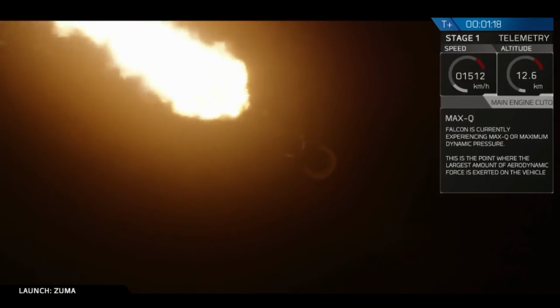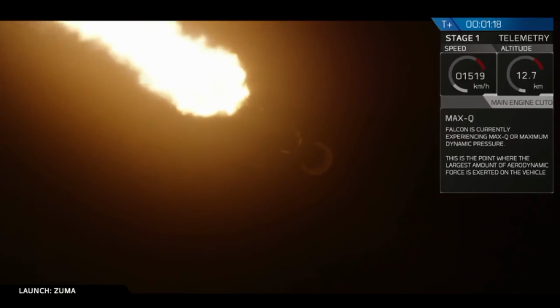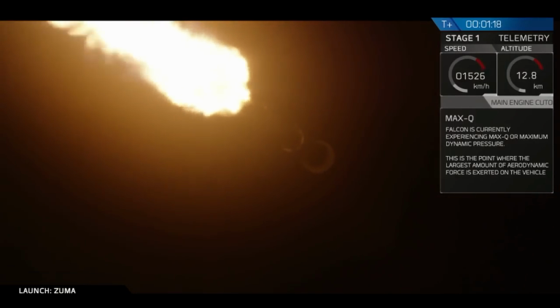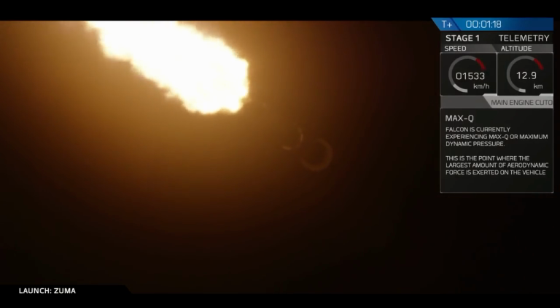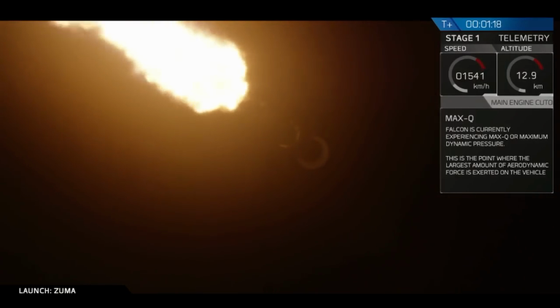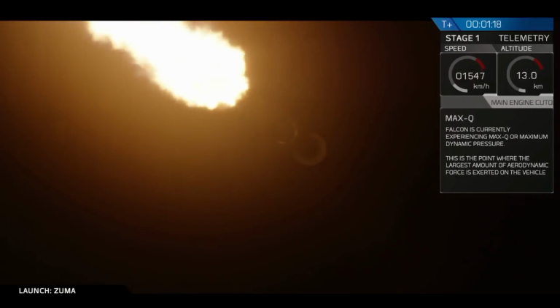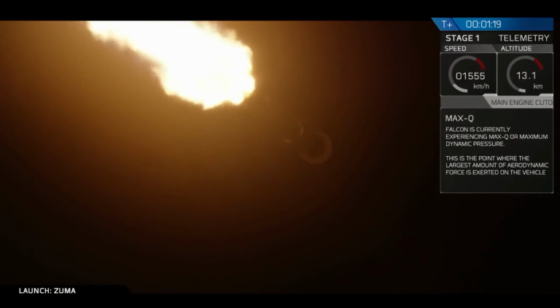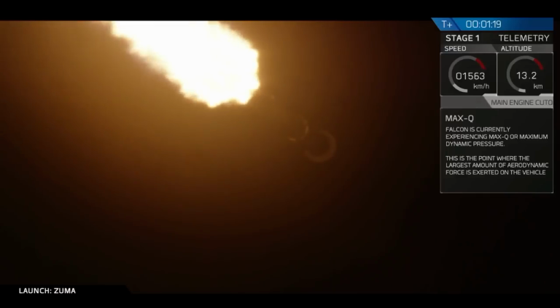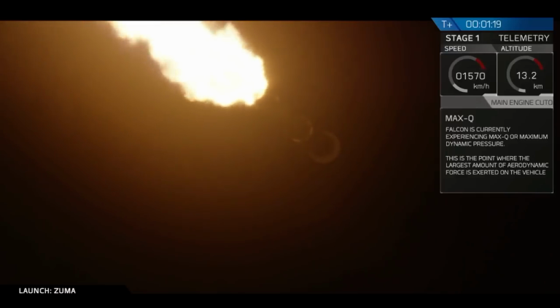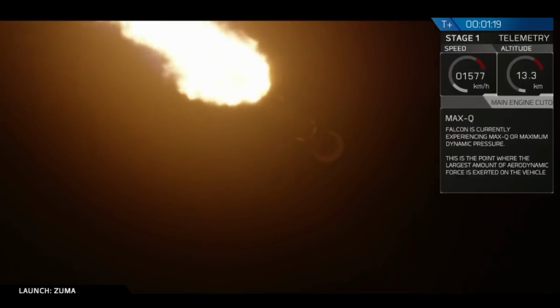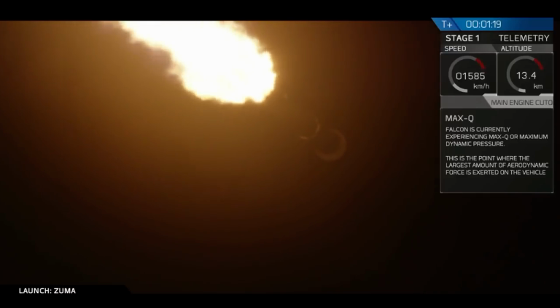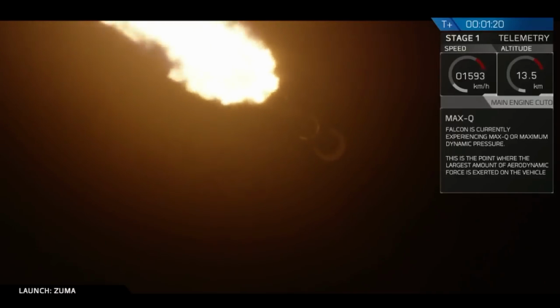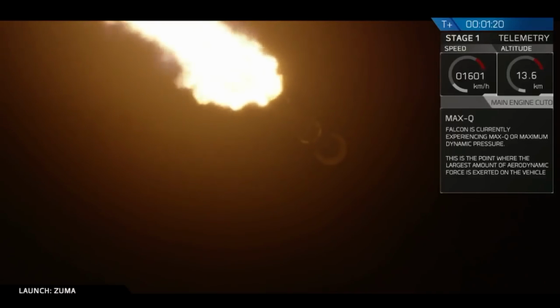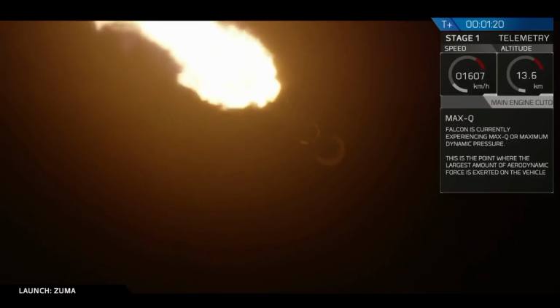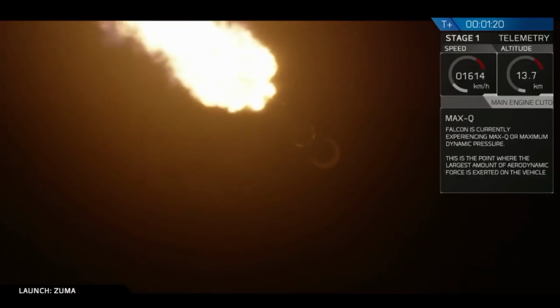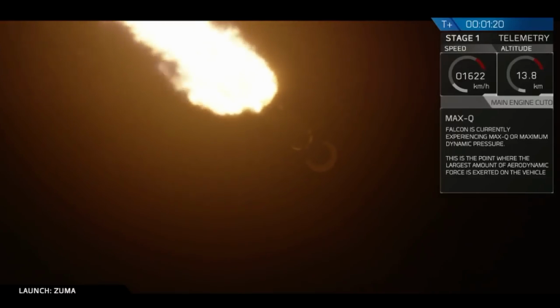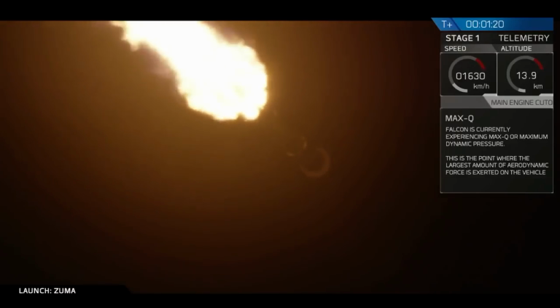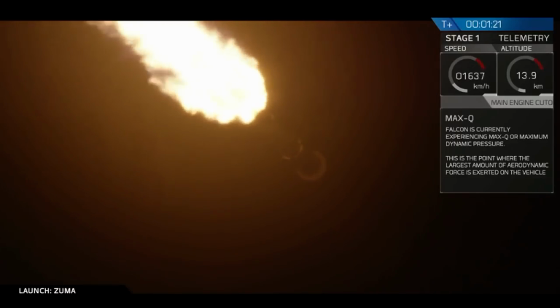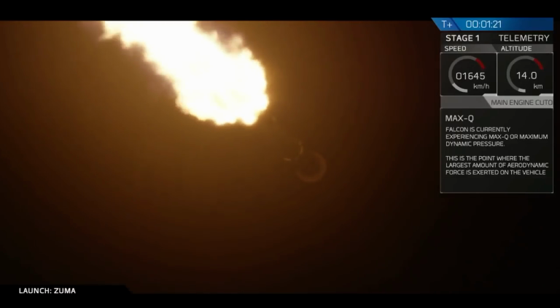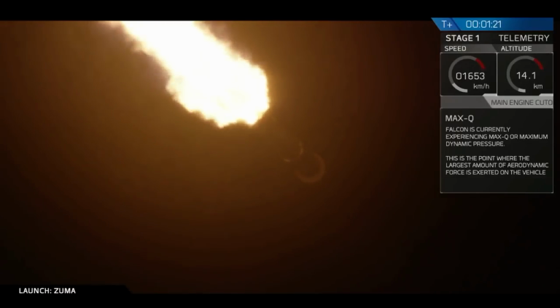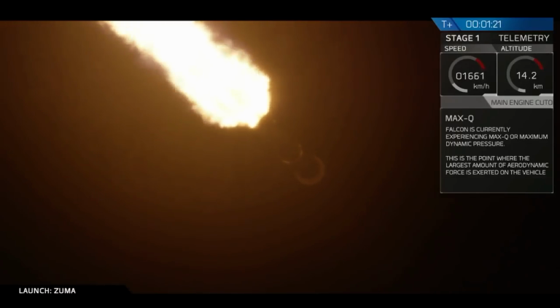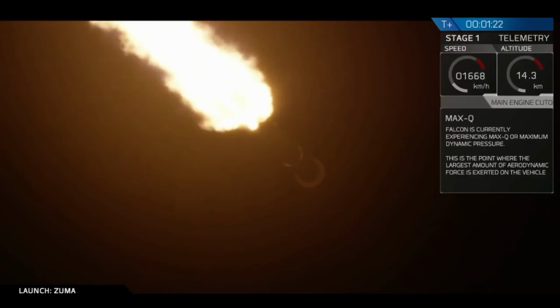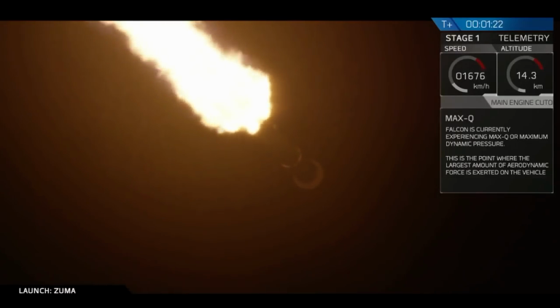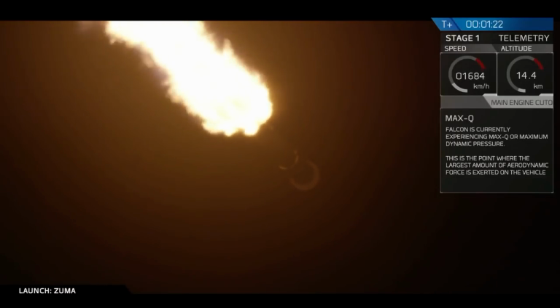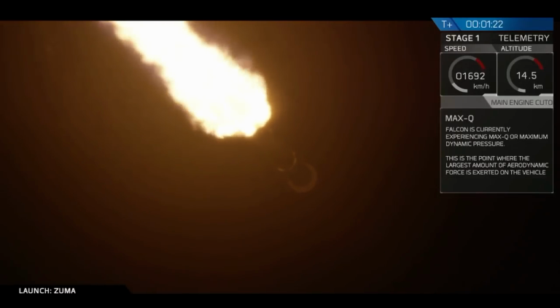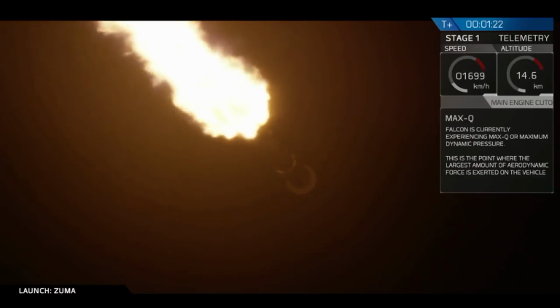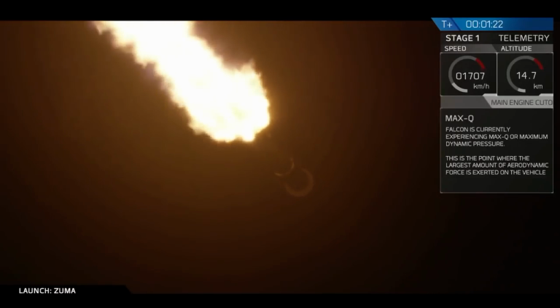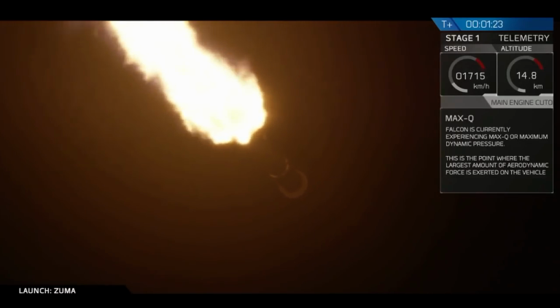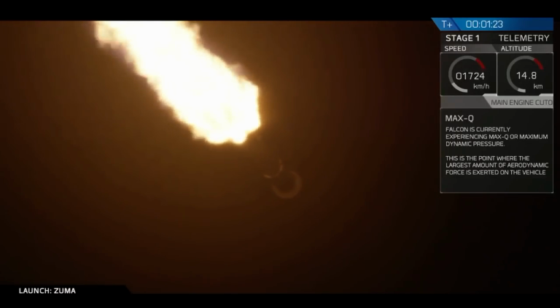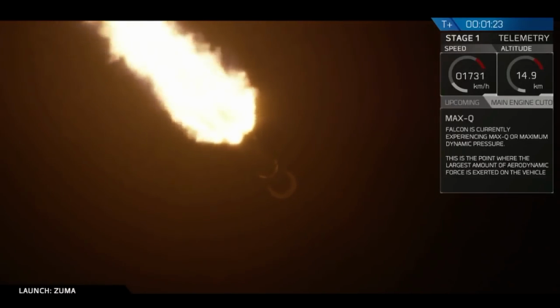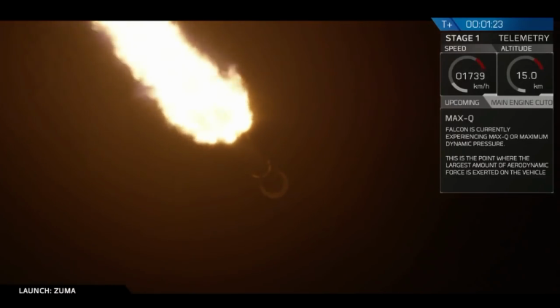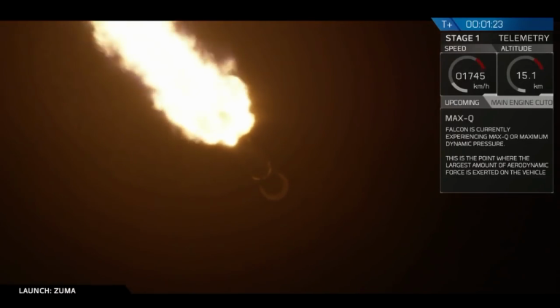So again, that means that as we ascend higher and higher, the atmosphere is thinner, and we do not need to have as much stress on the vehicle.